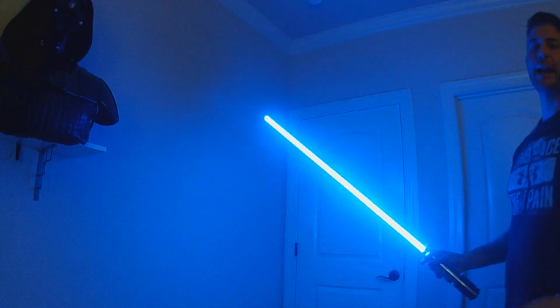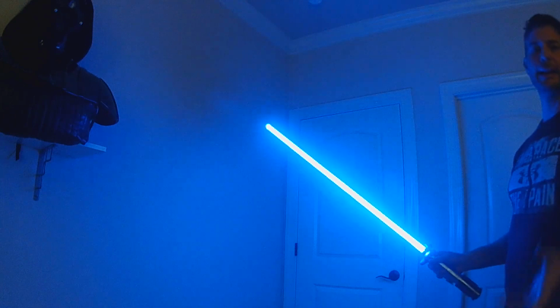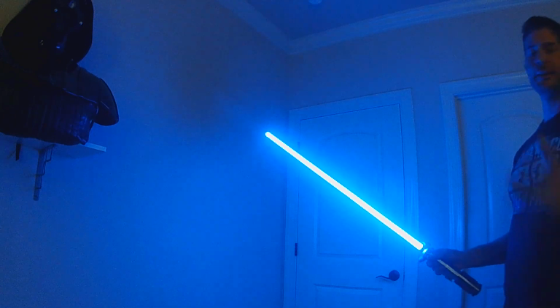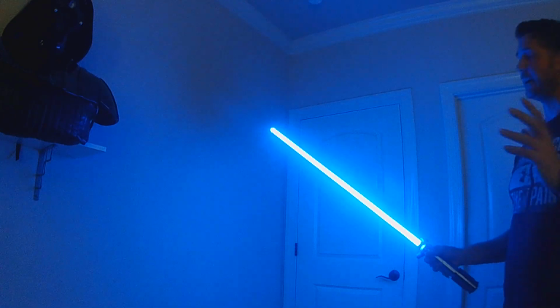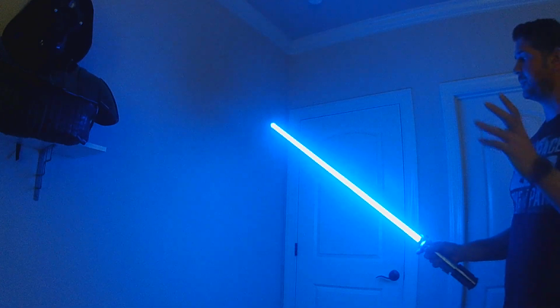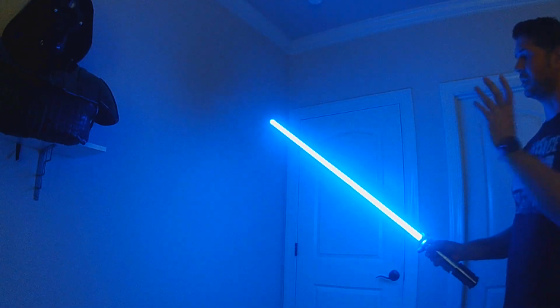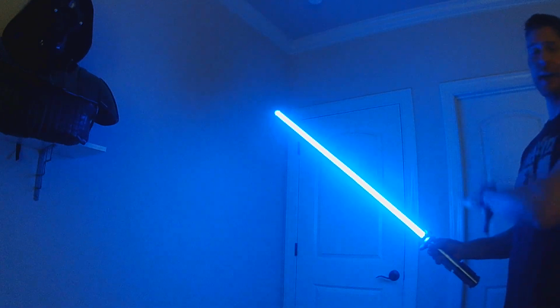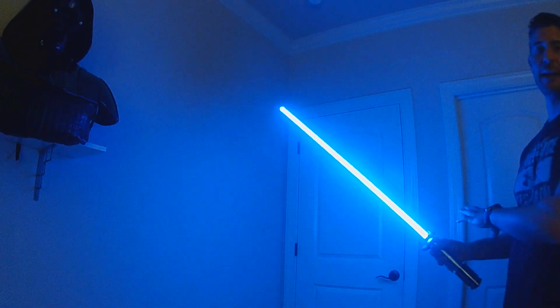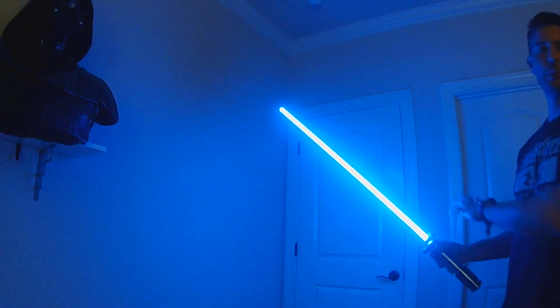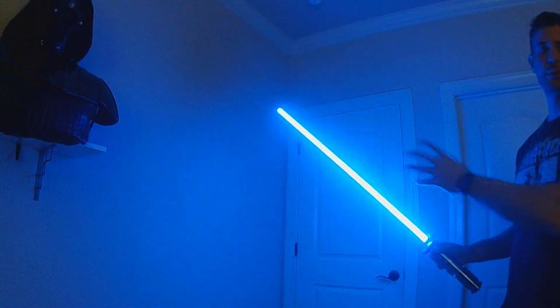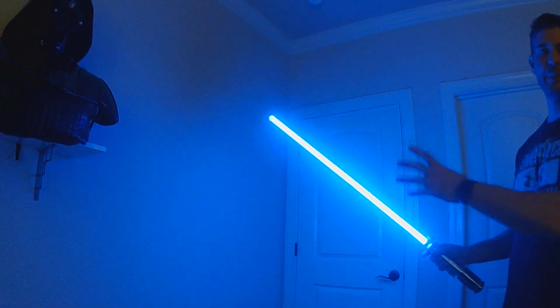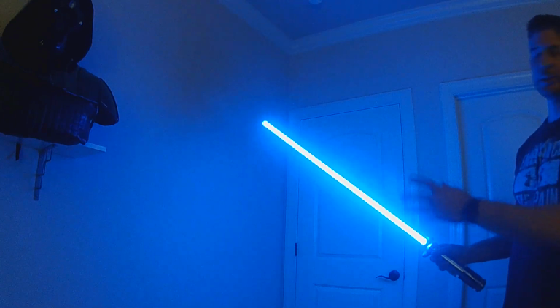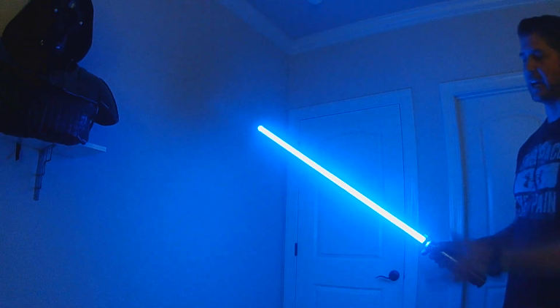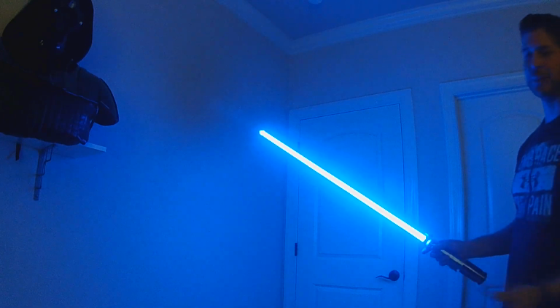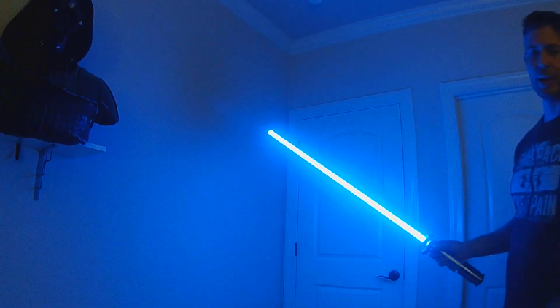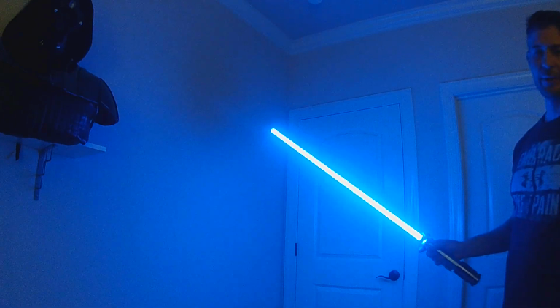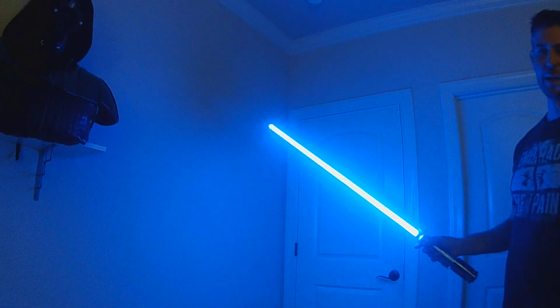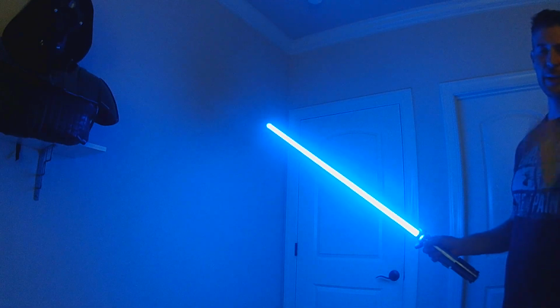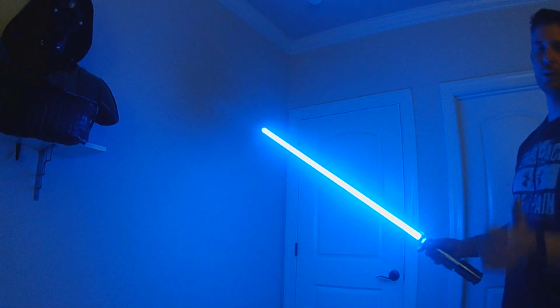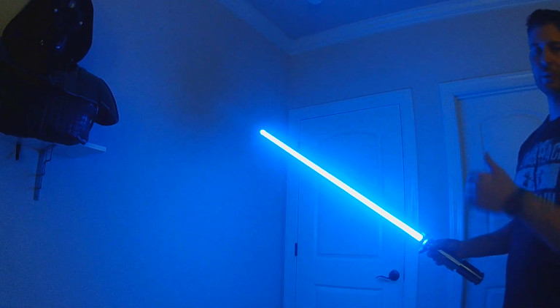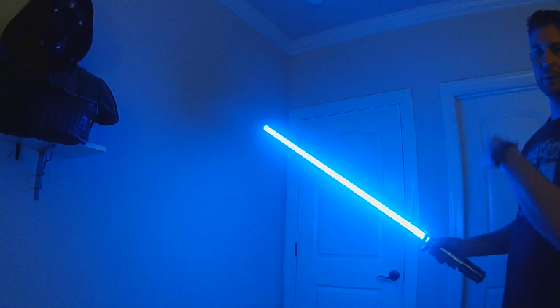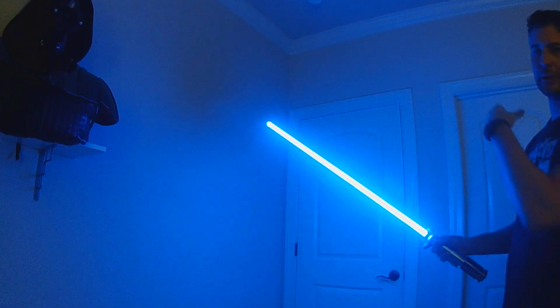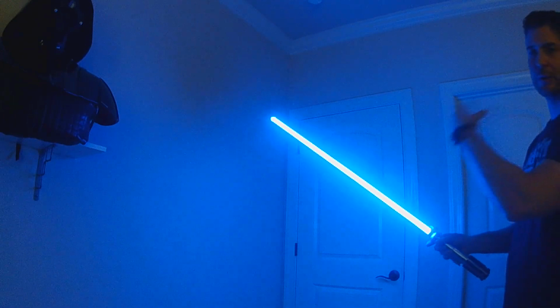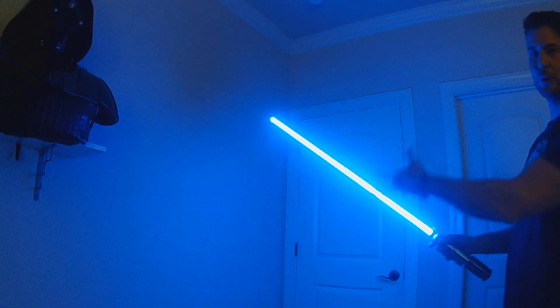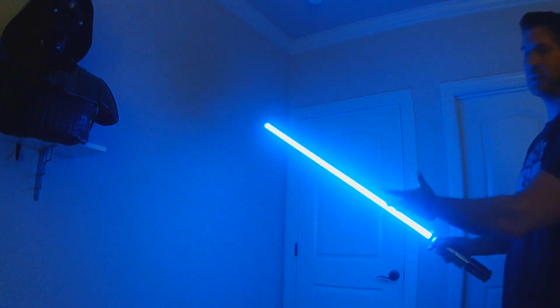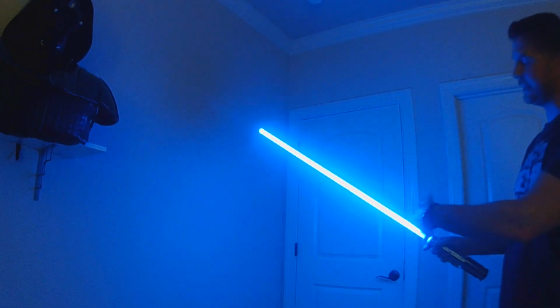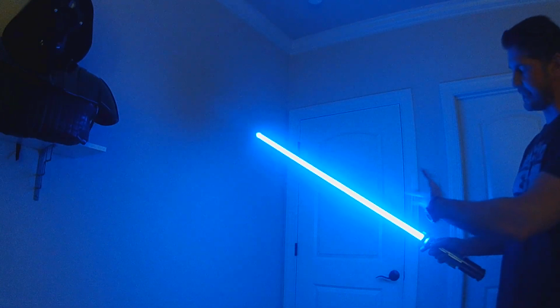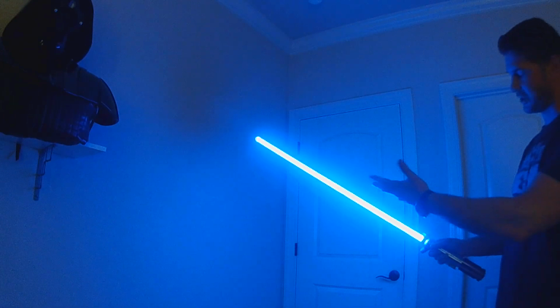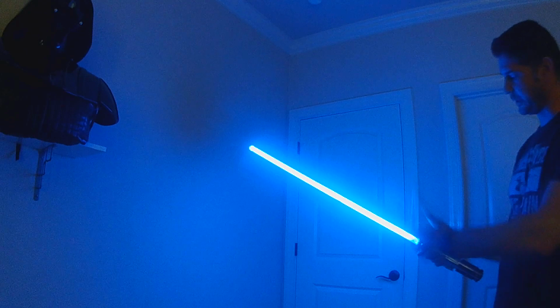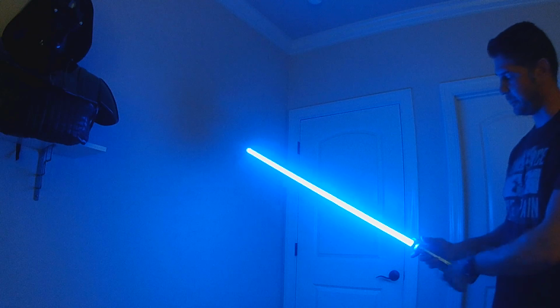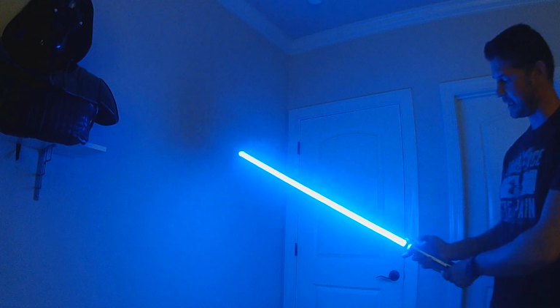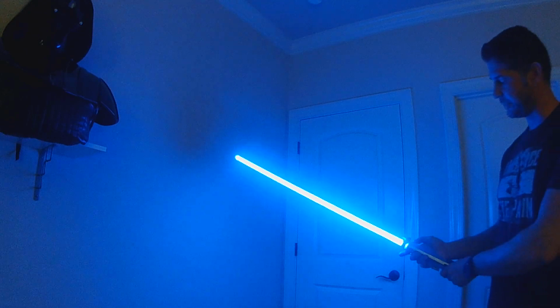So you have that boost for that period of time. You have the hilt, the full blade, and then the swing boost option.